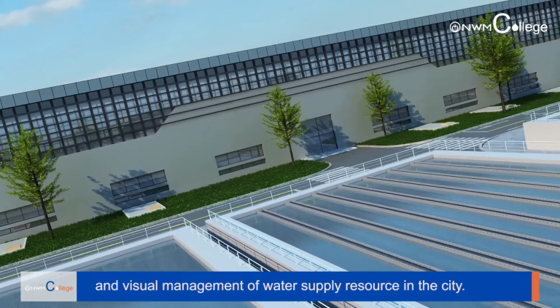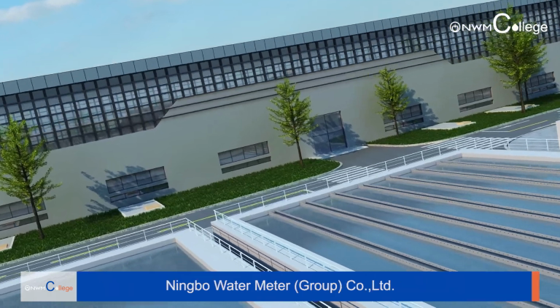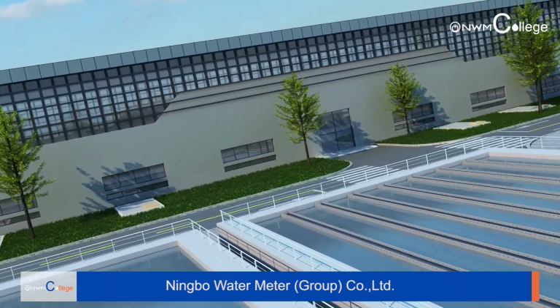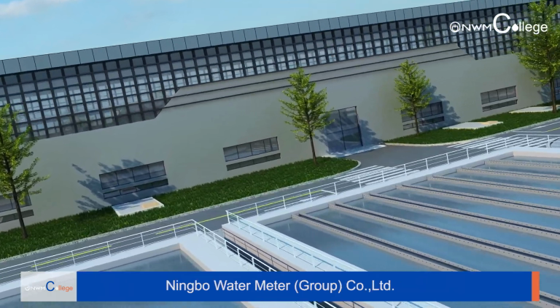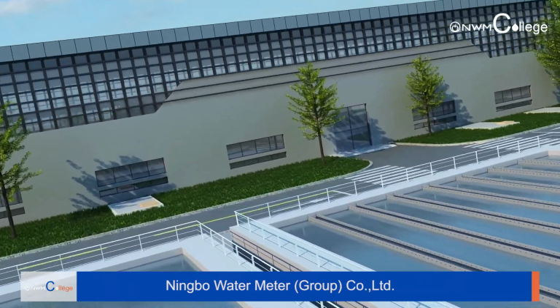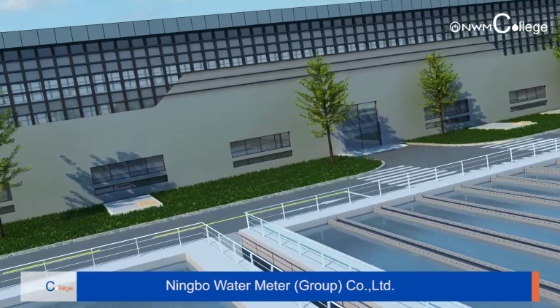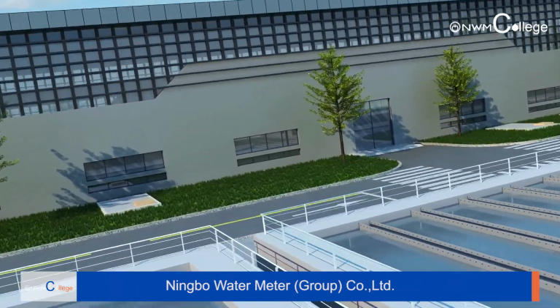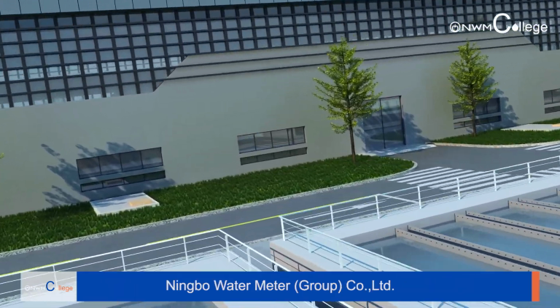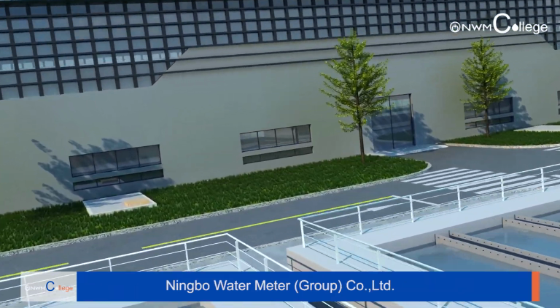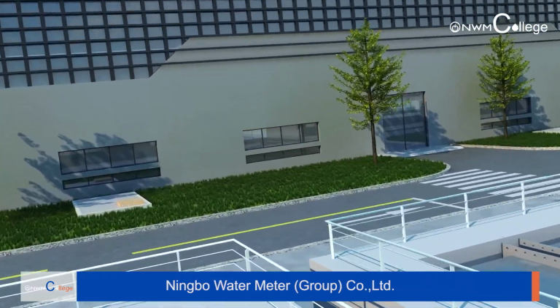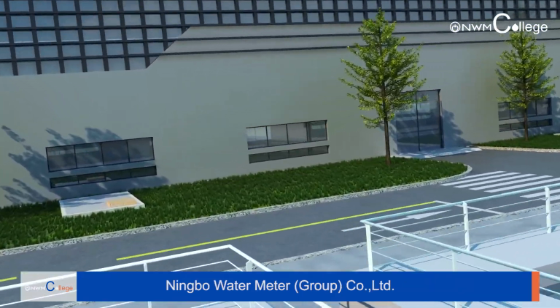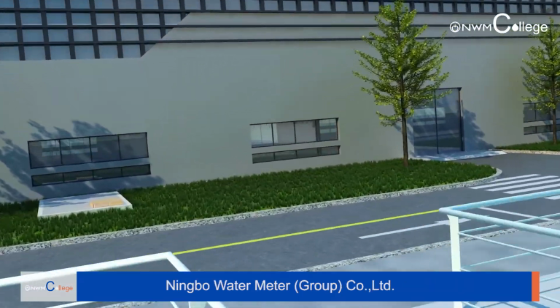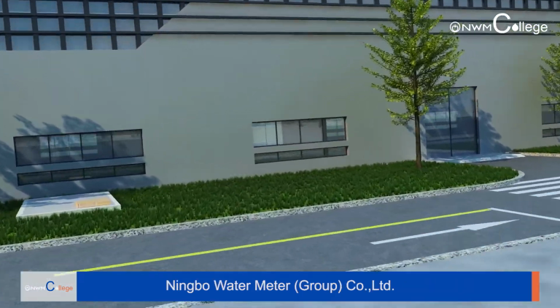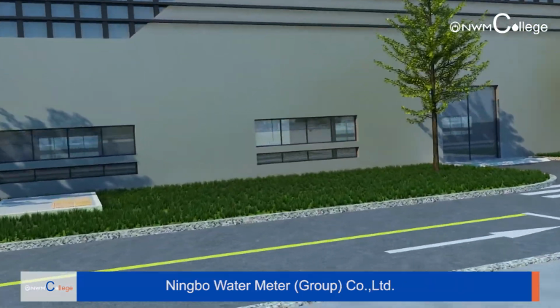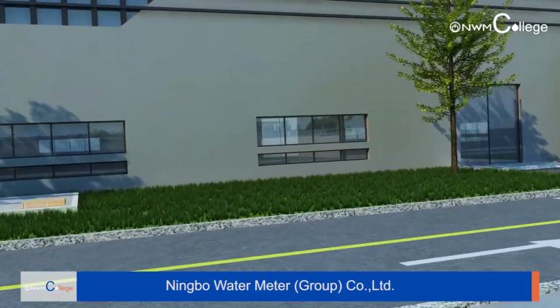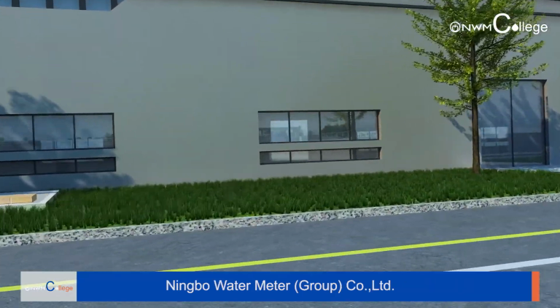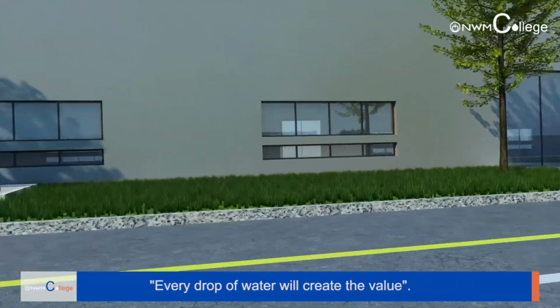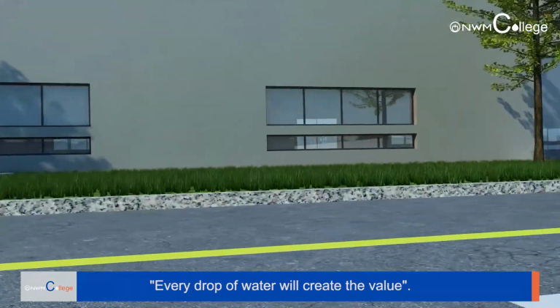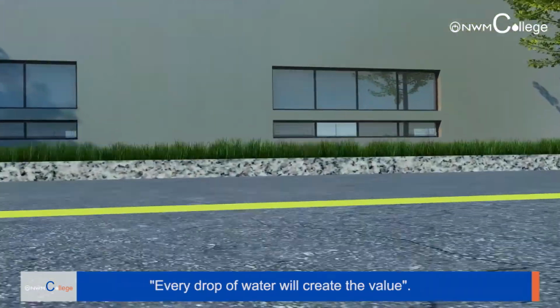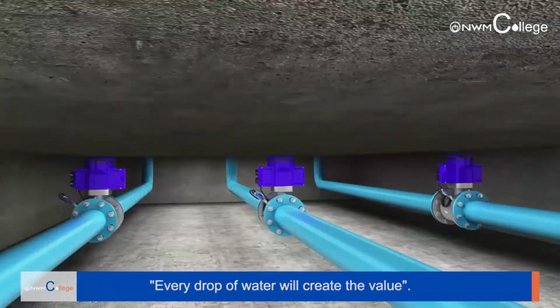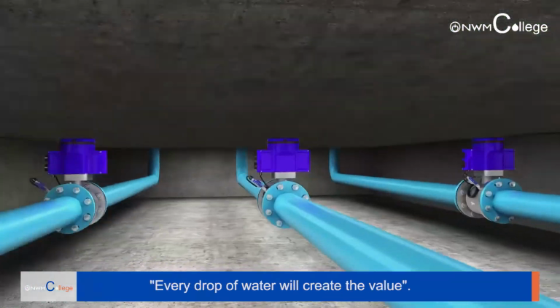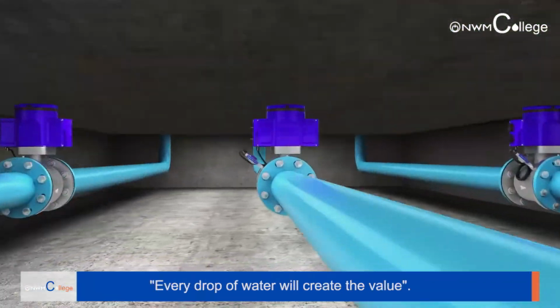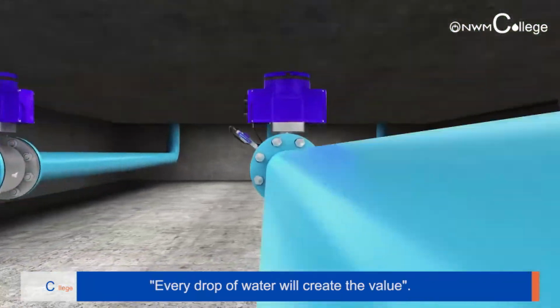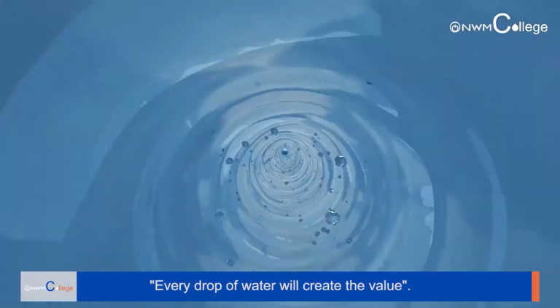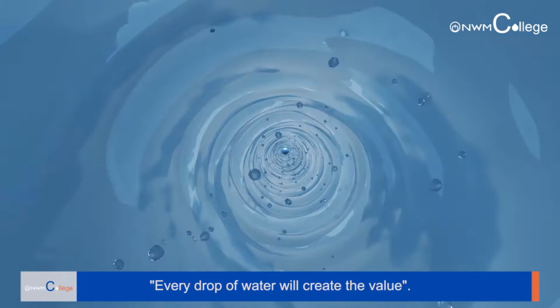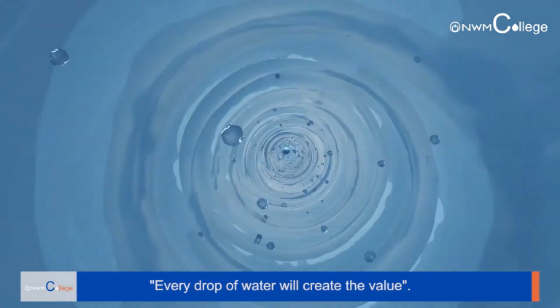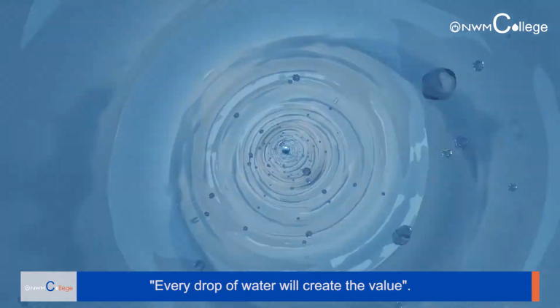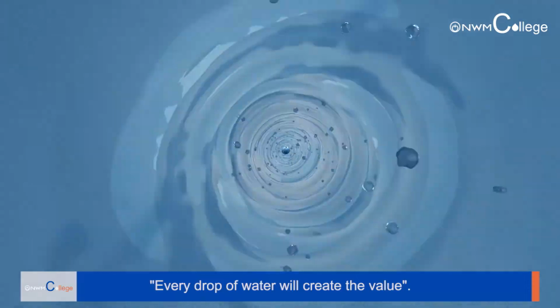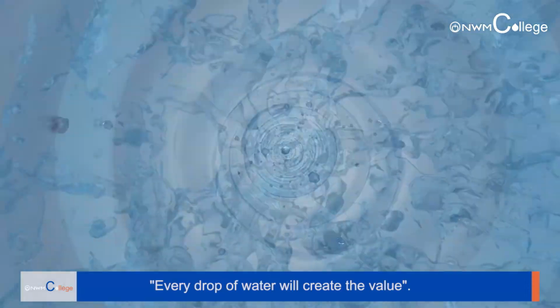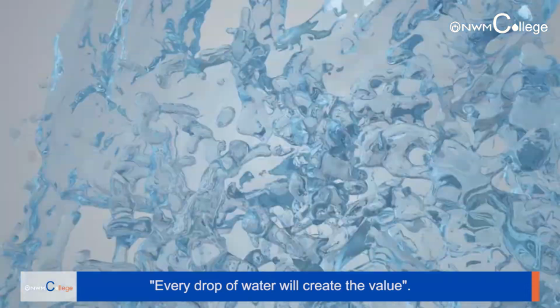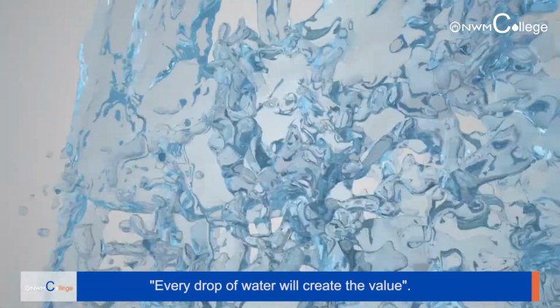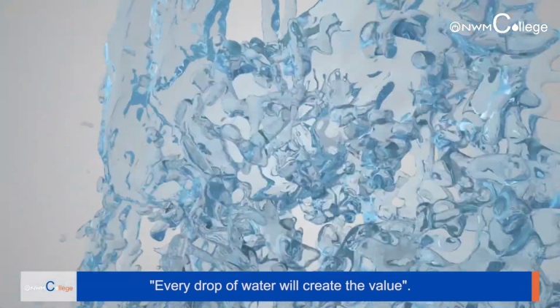NWM Water Meter Group Company Limited. Every drop of water will create value.